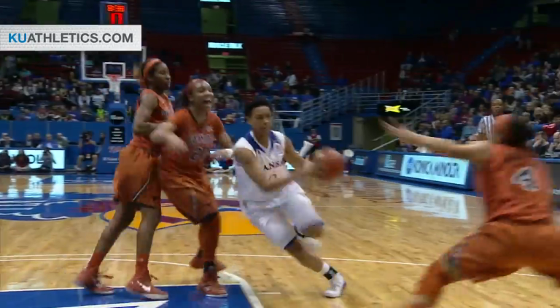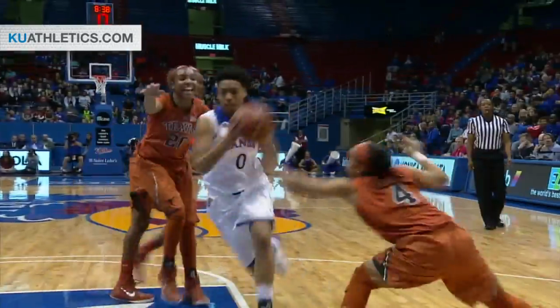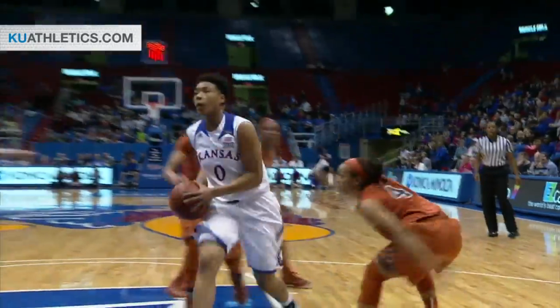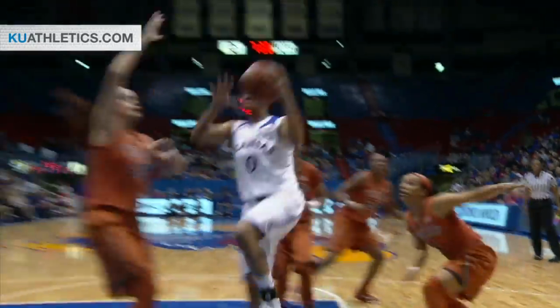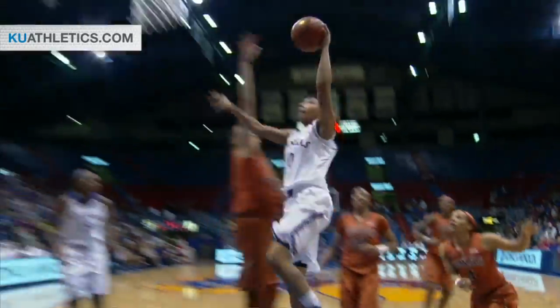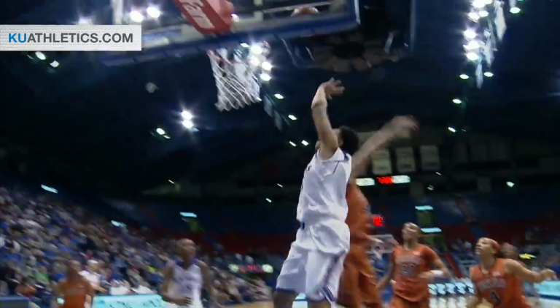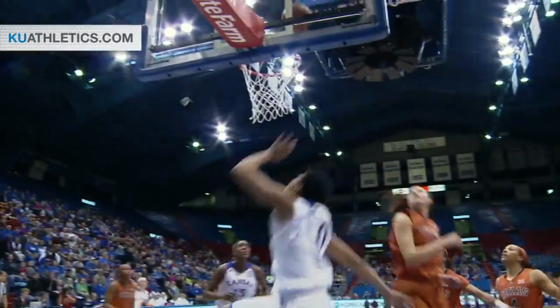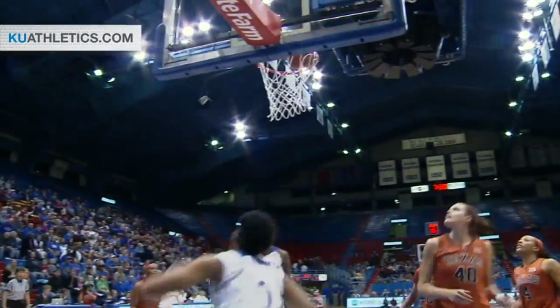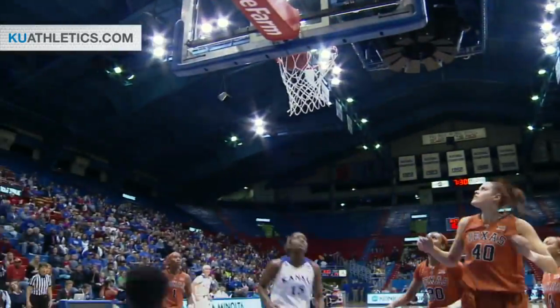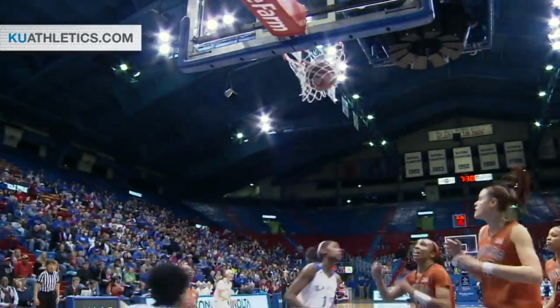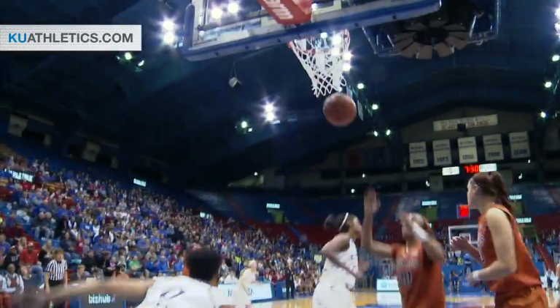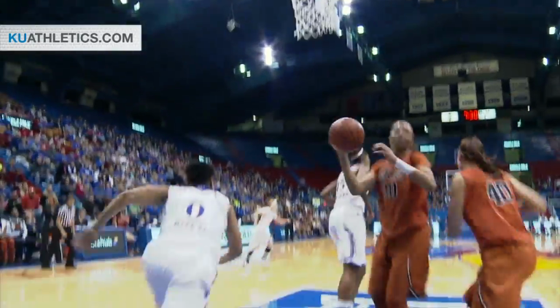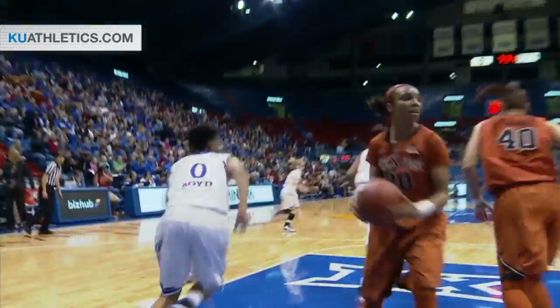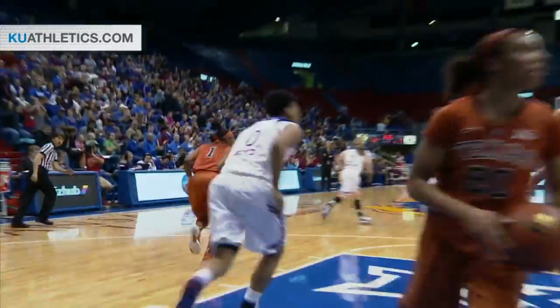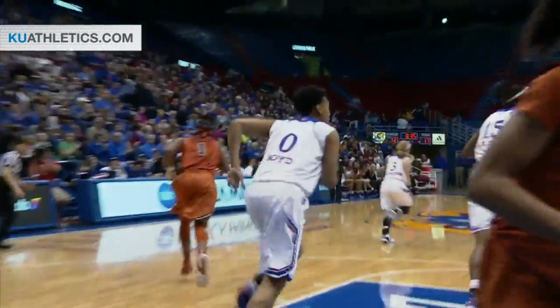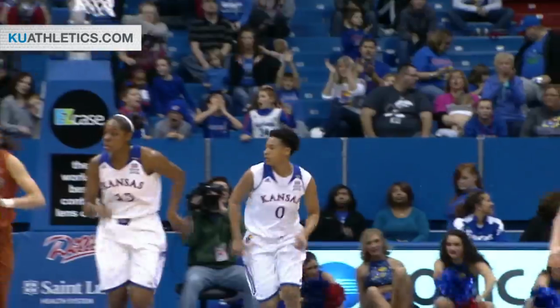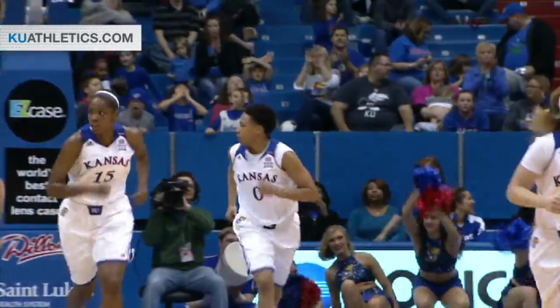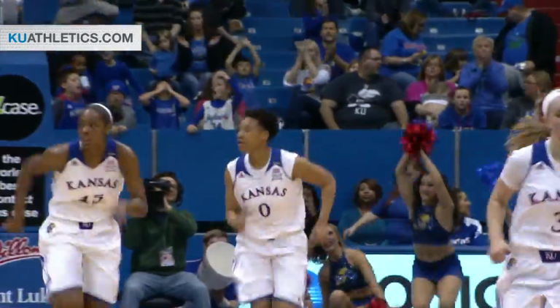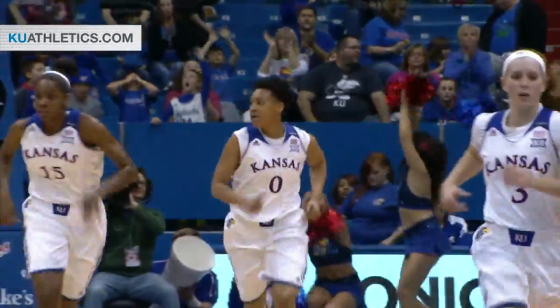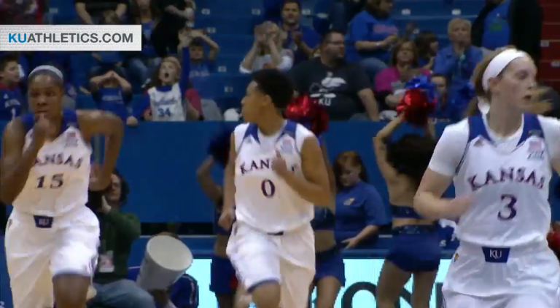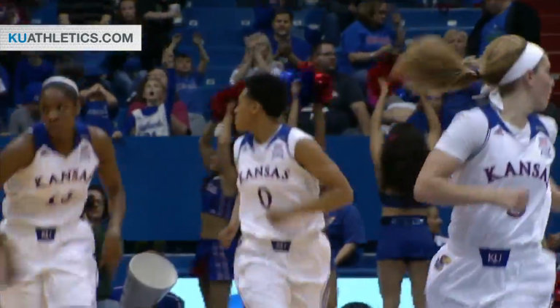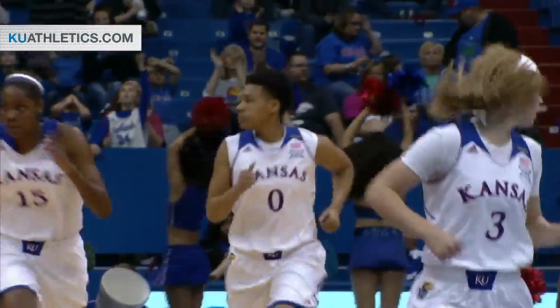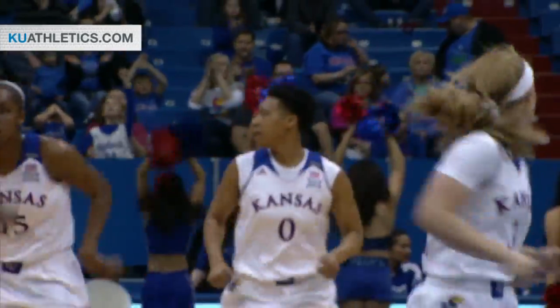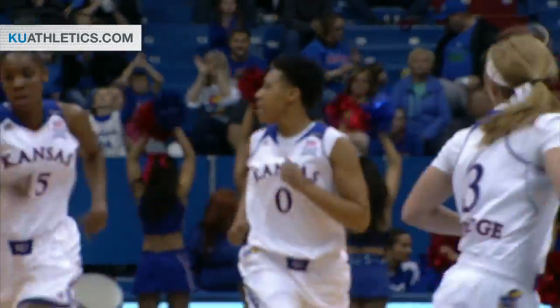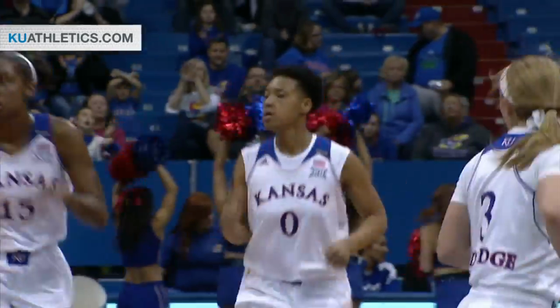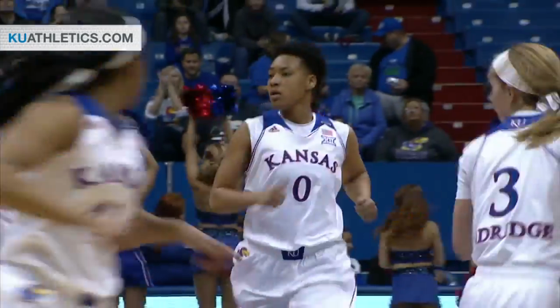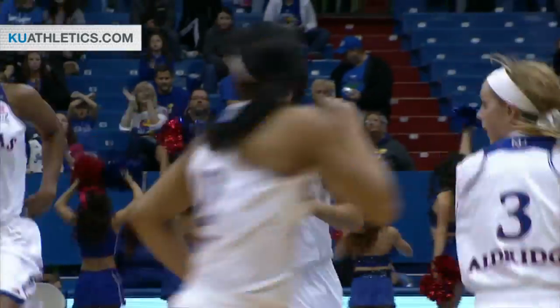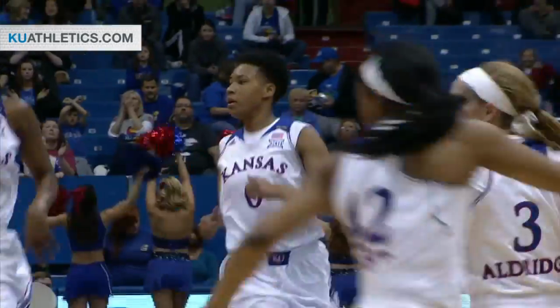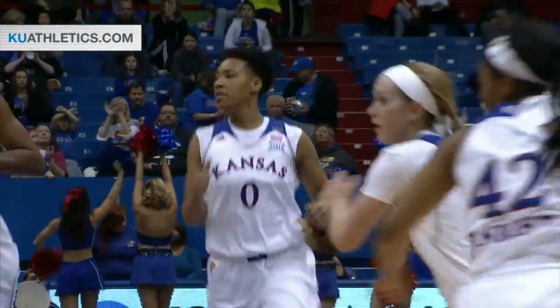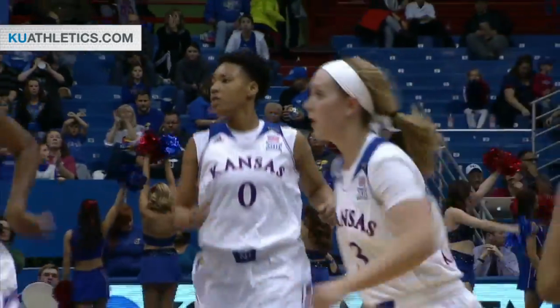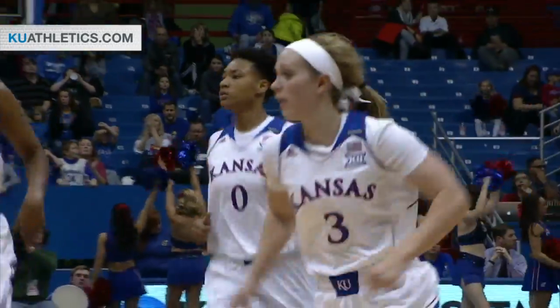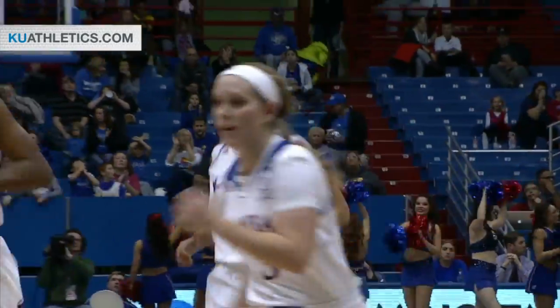Boyd now on the dribble, goes down the left side, up and good against two Texas defenders. Good dribble drive by Aja Boyd.